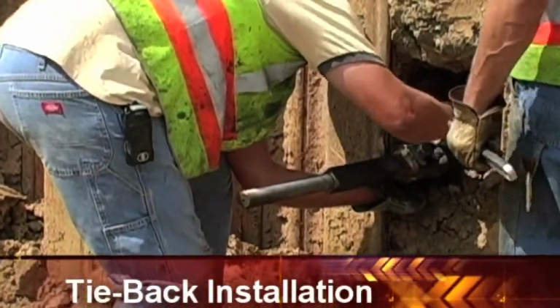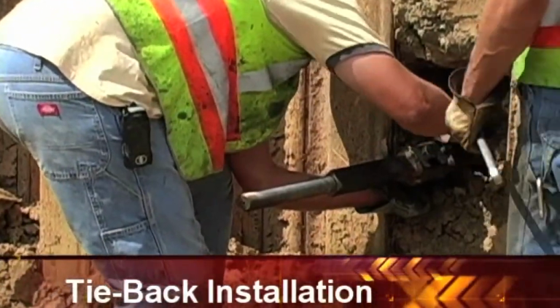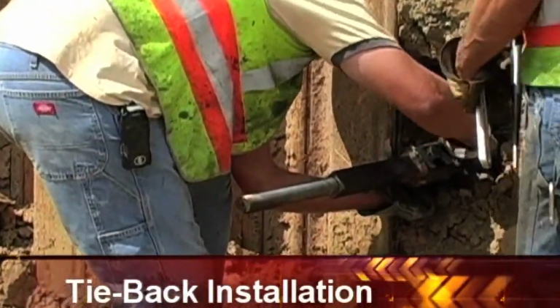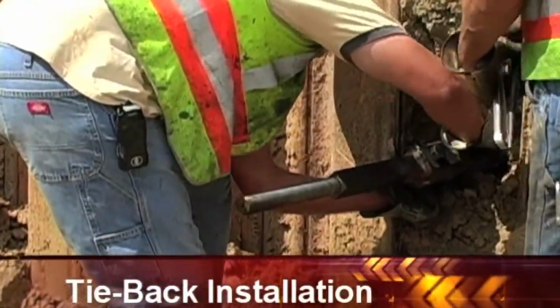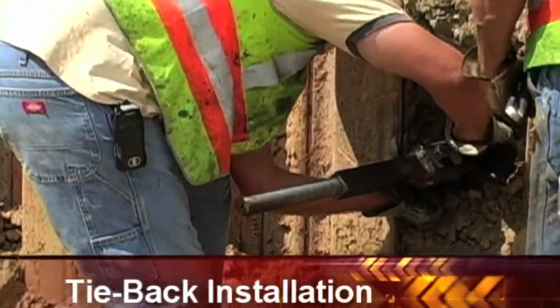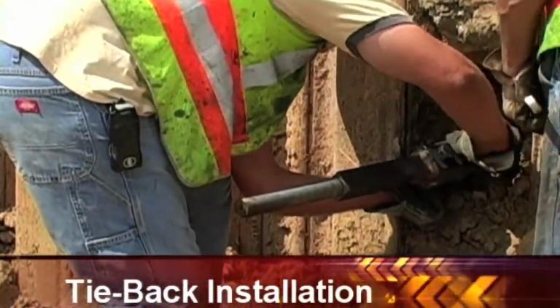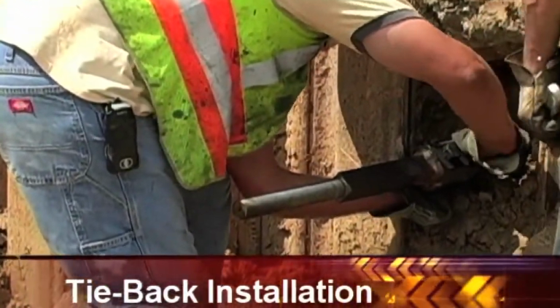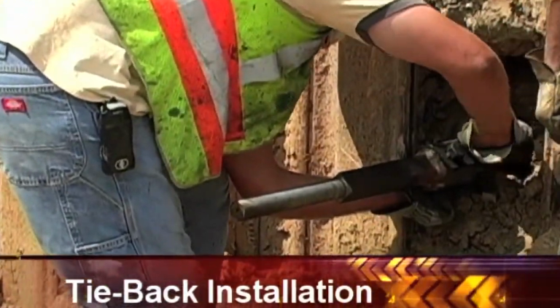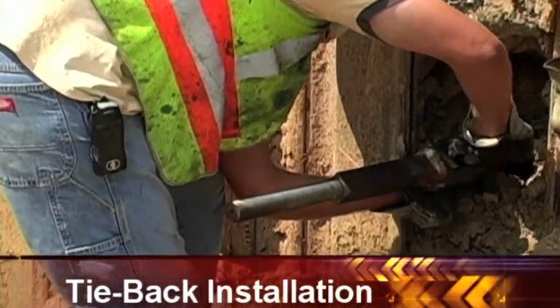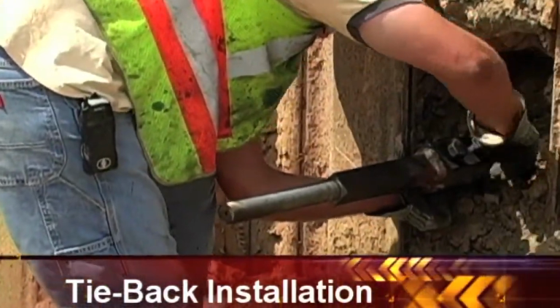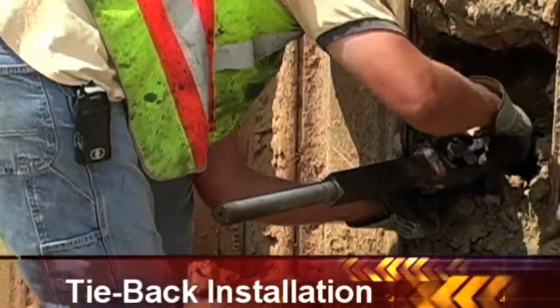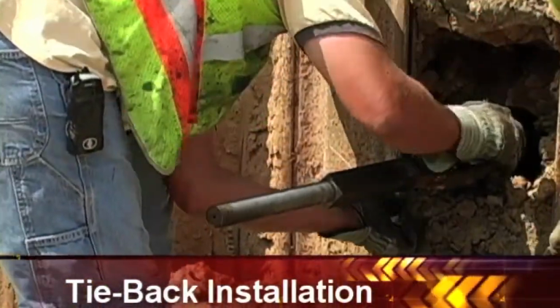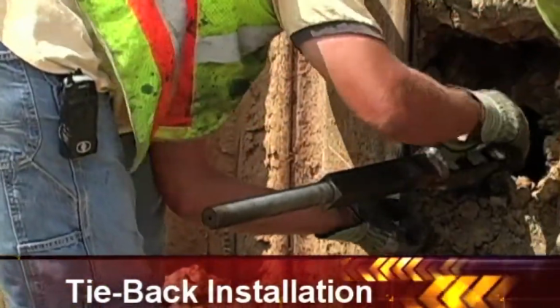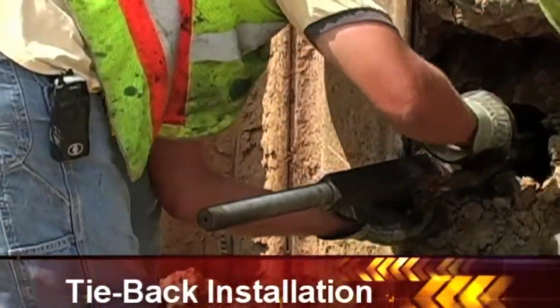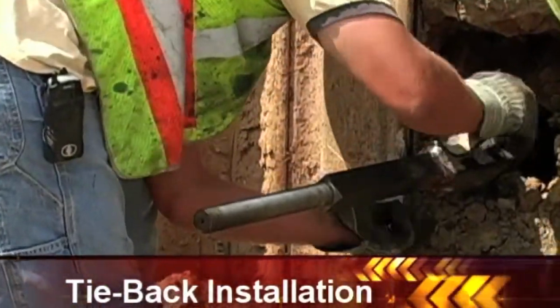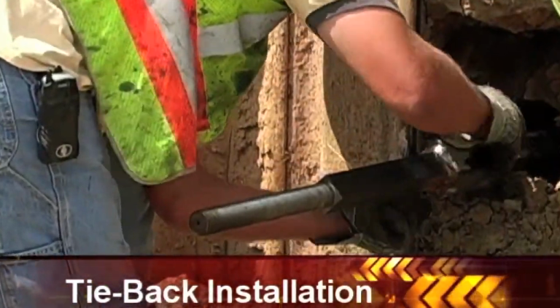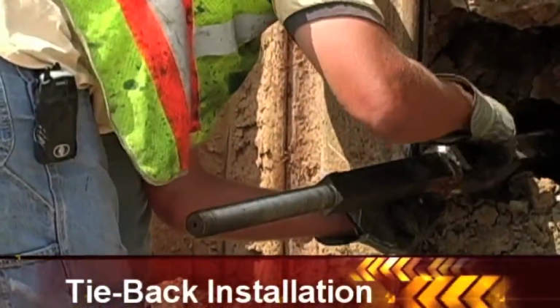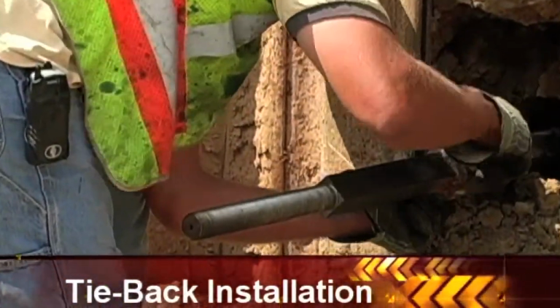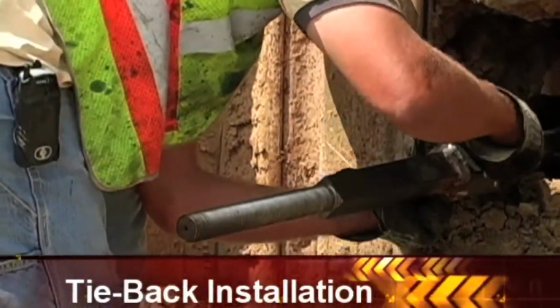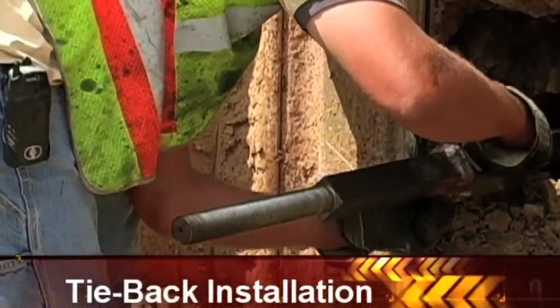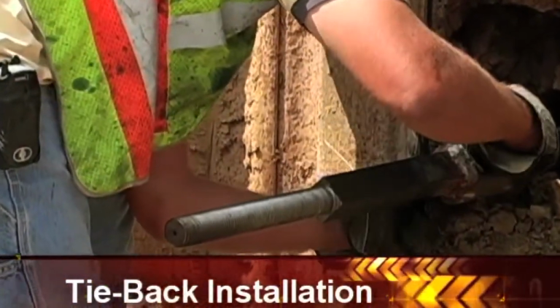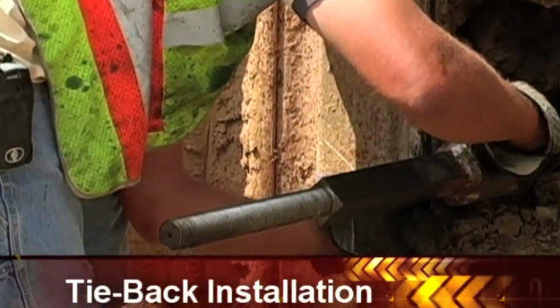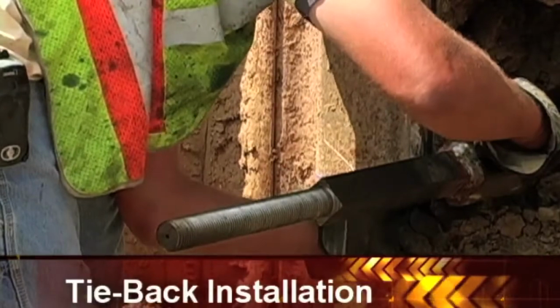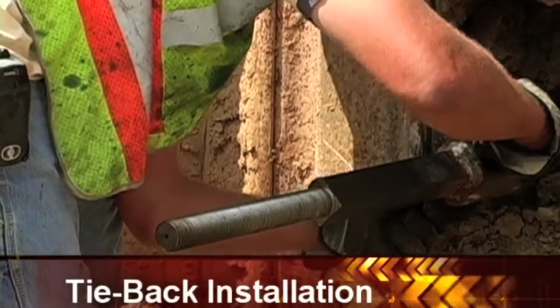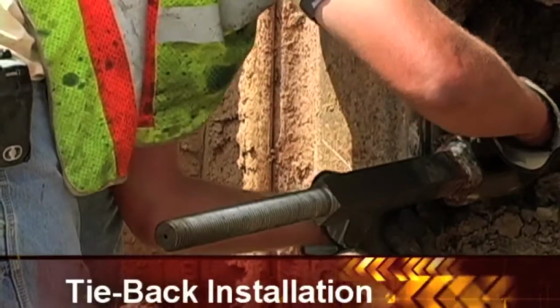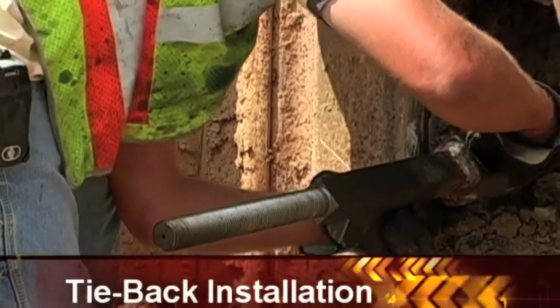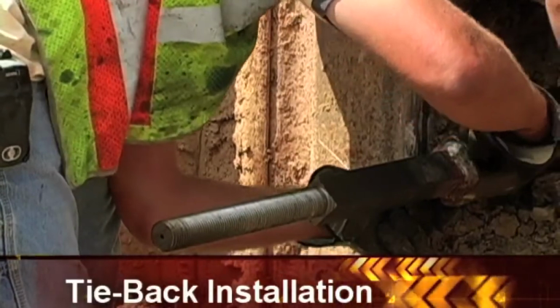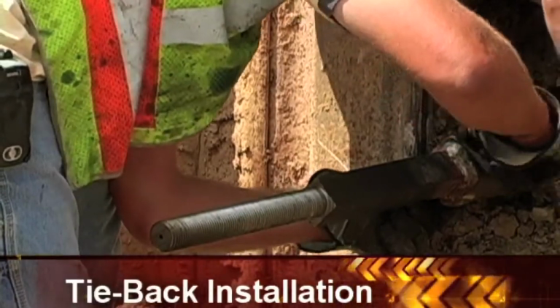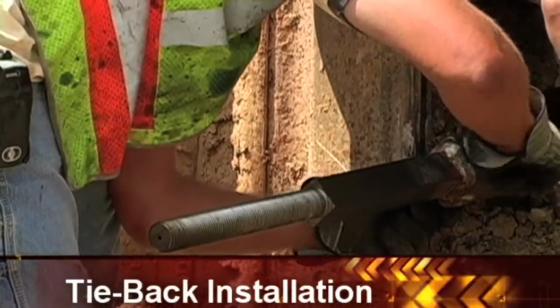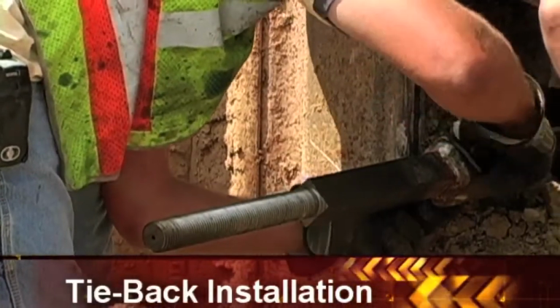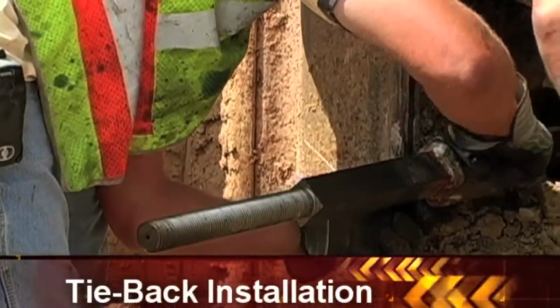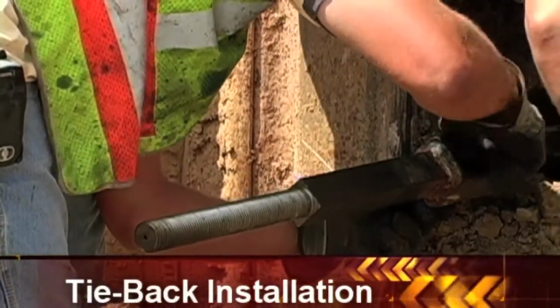Once the tiebacks are installed, the threaded adapters are bolted into position.